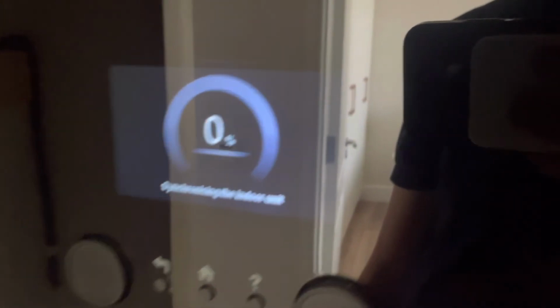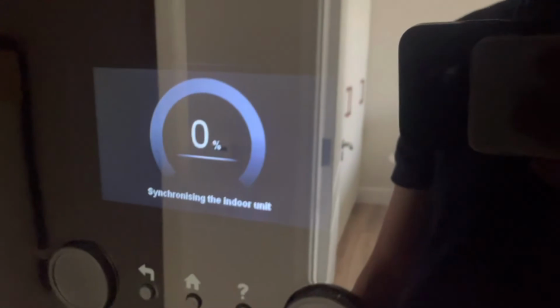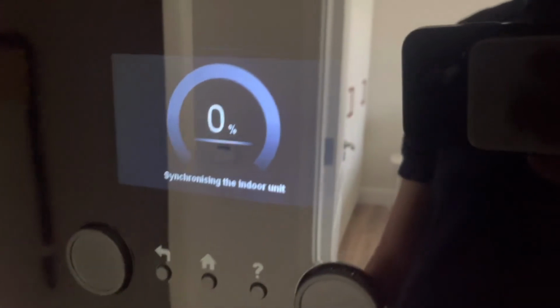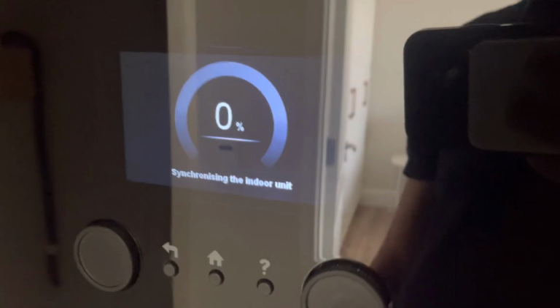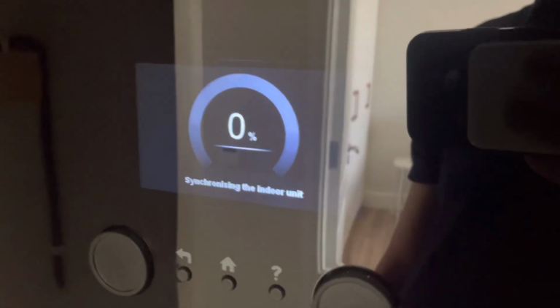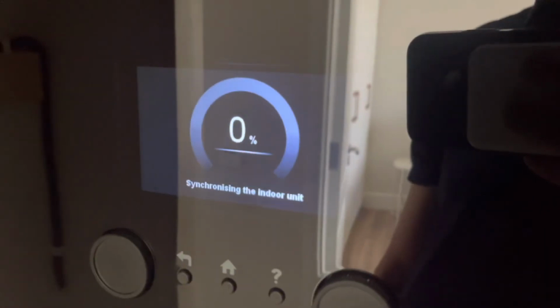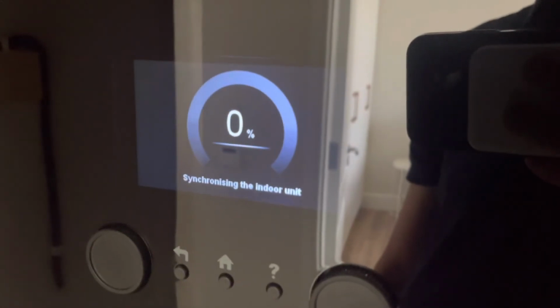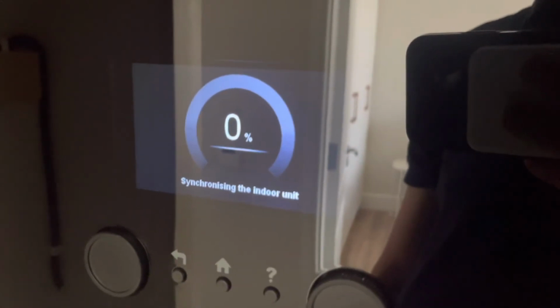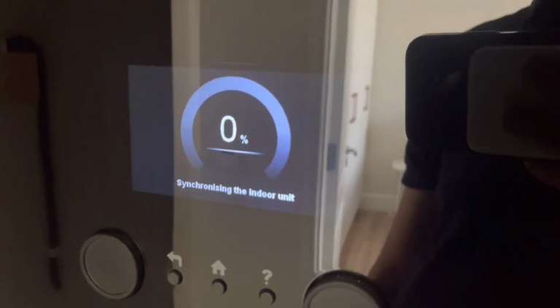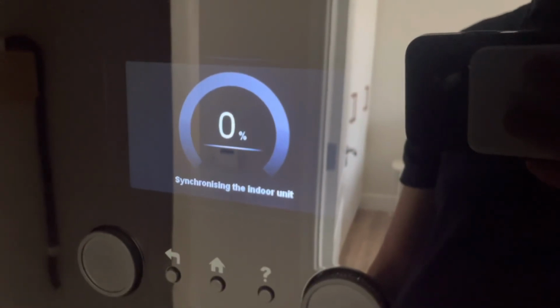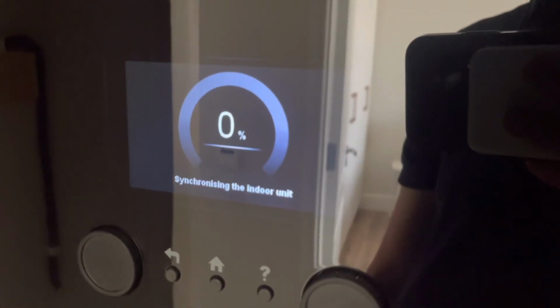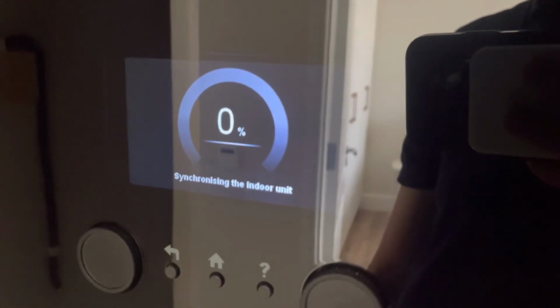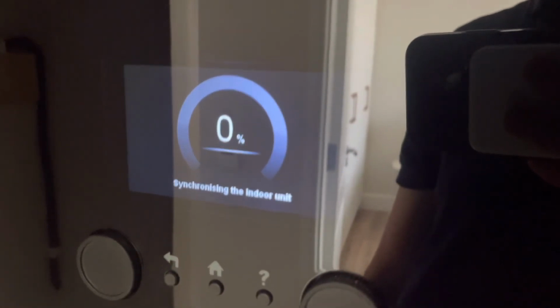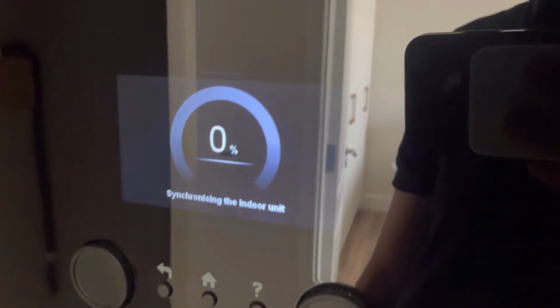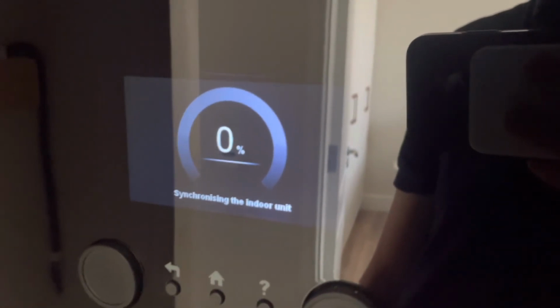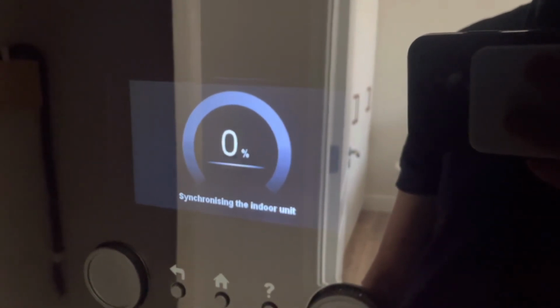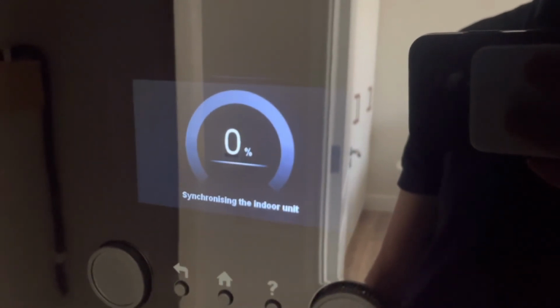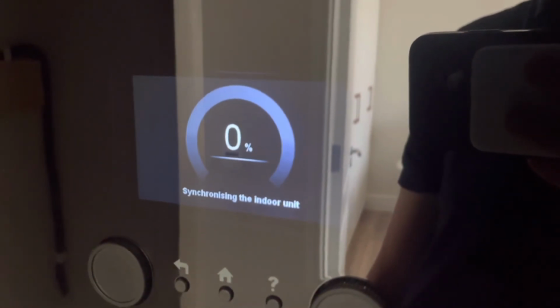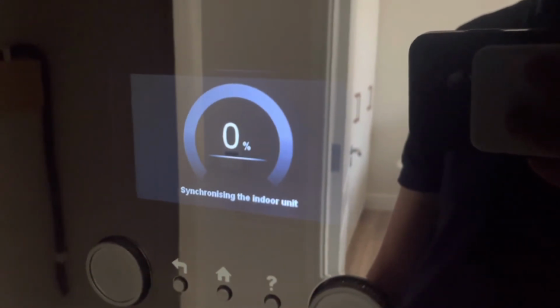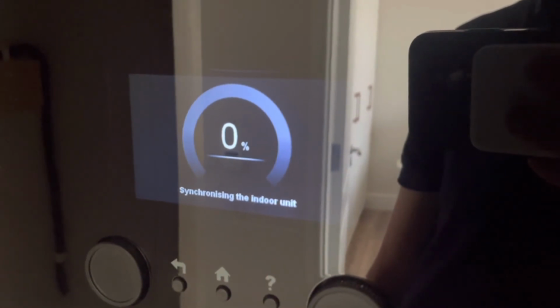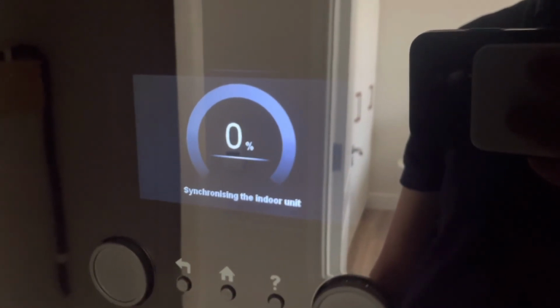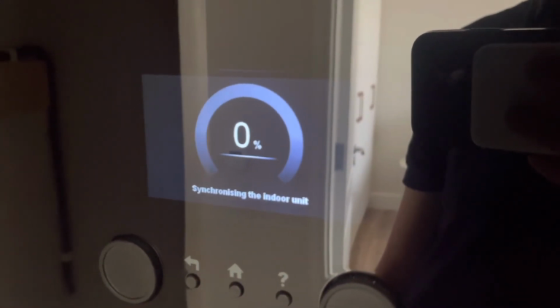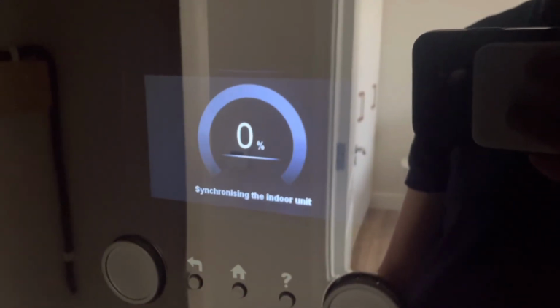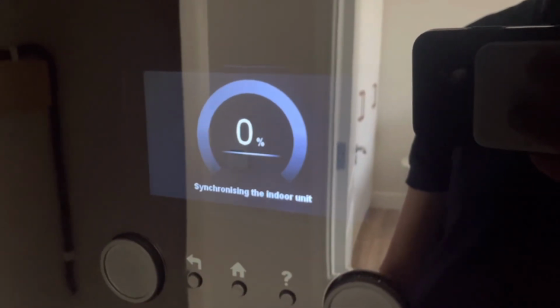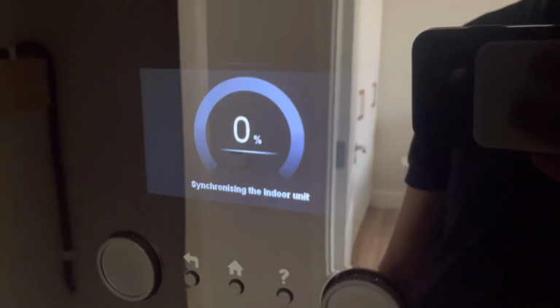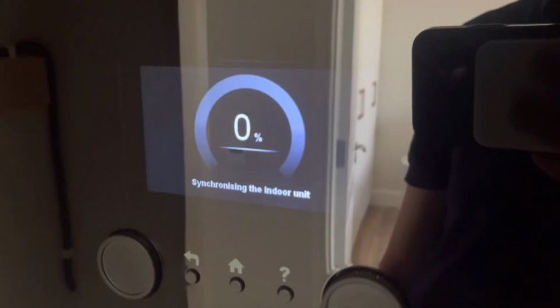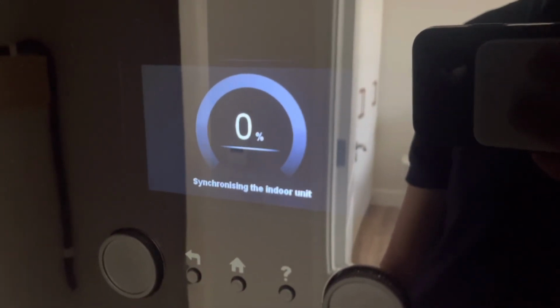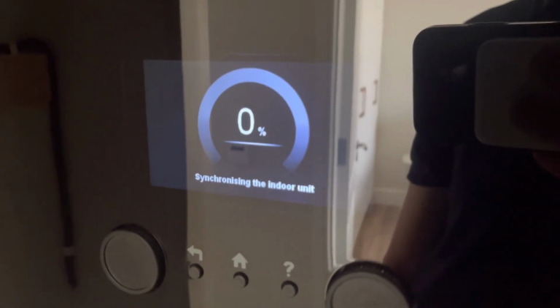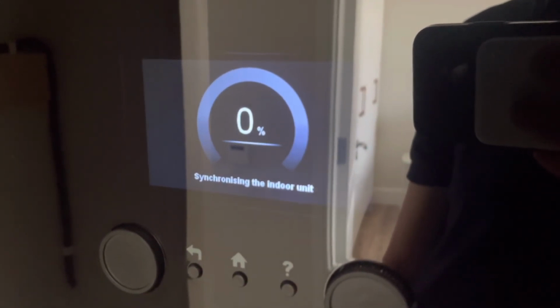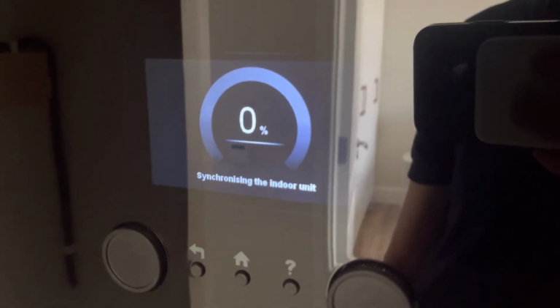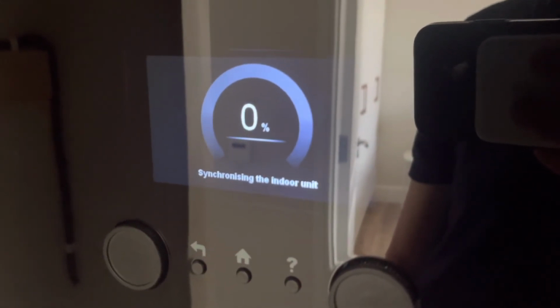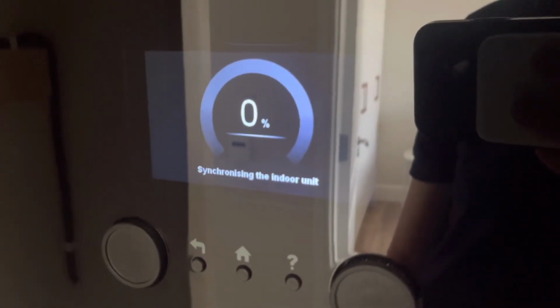I have two thermostats — two mechanical stats in this building. So that's it.